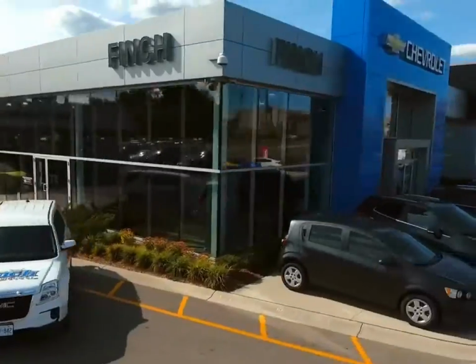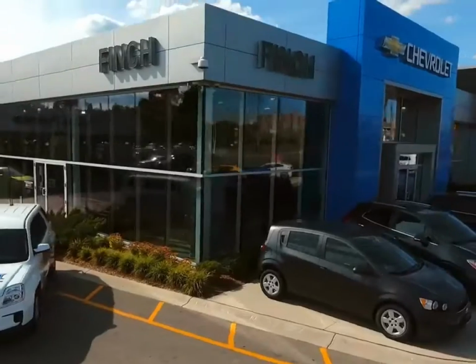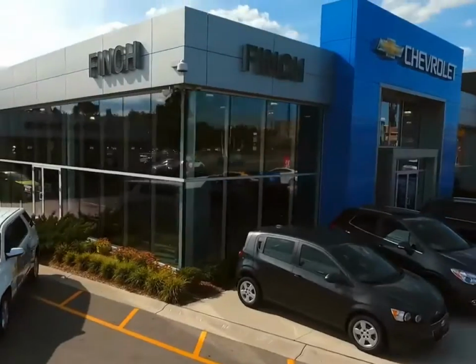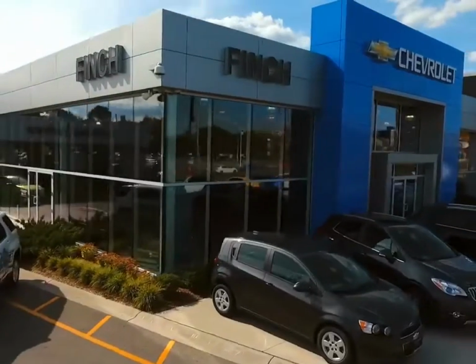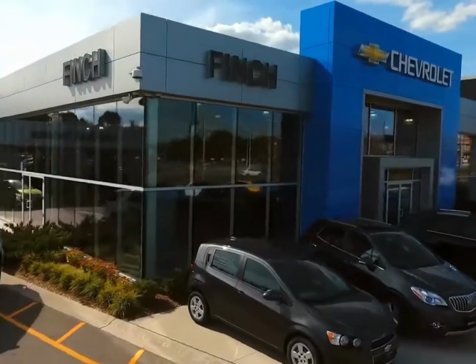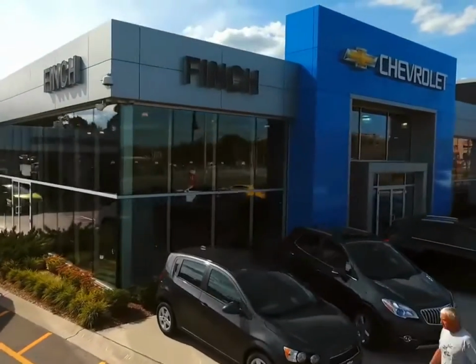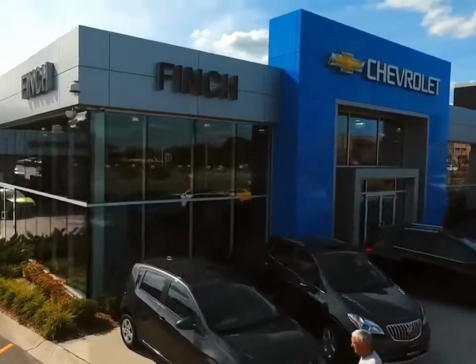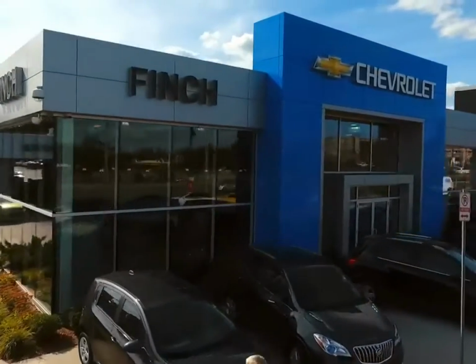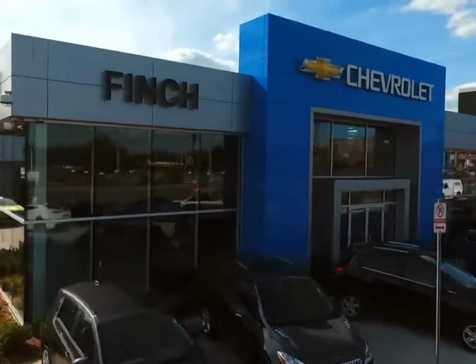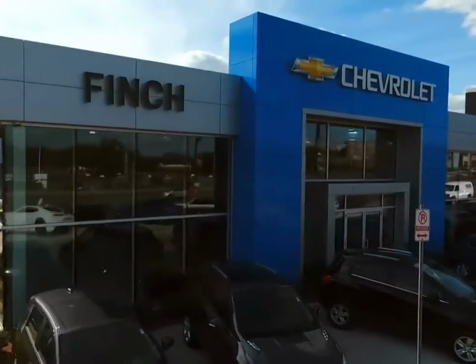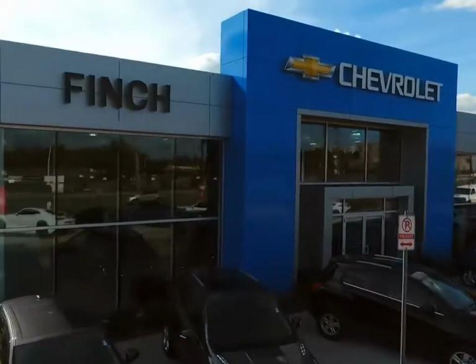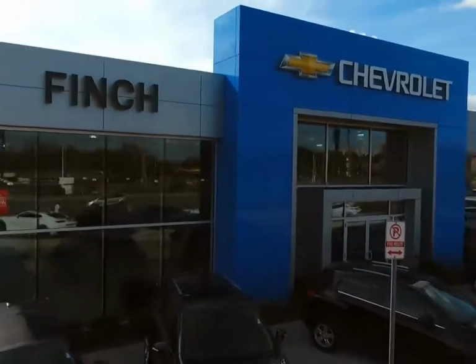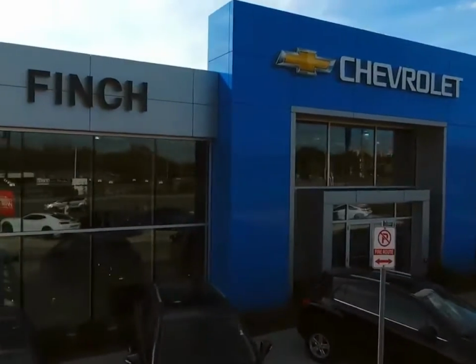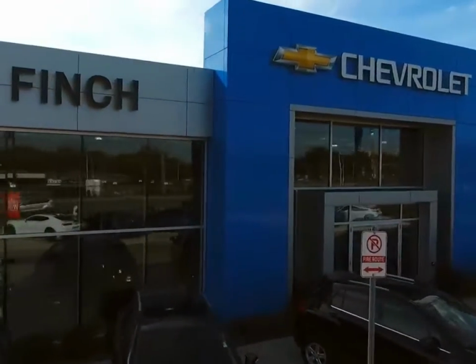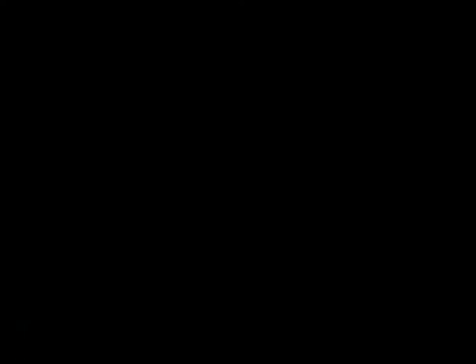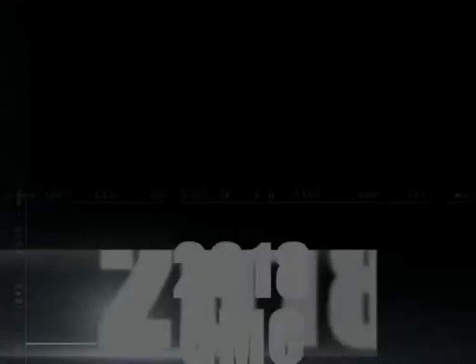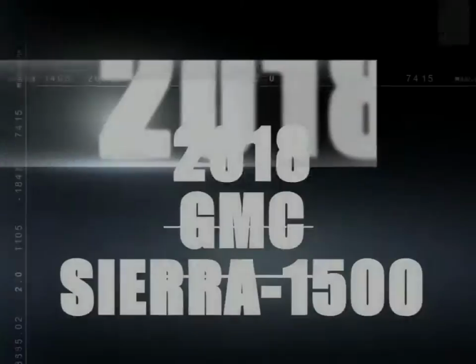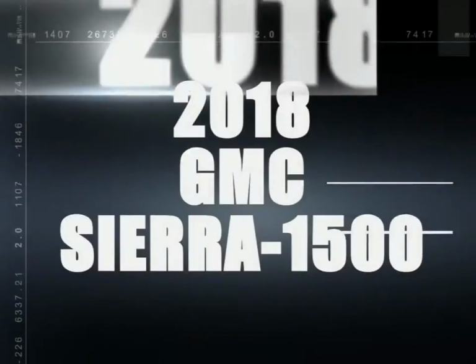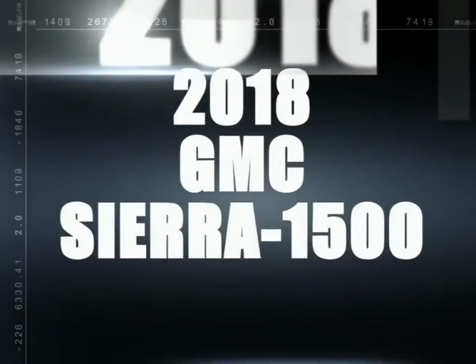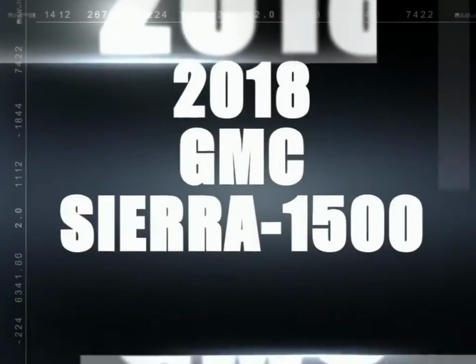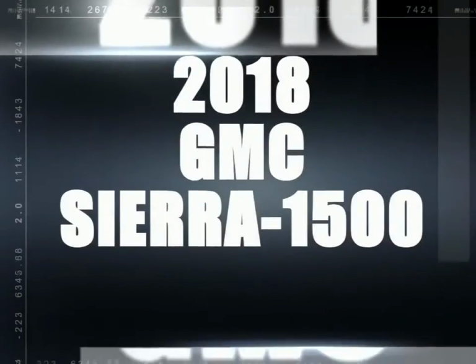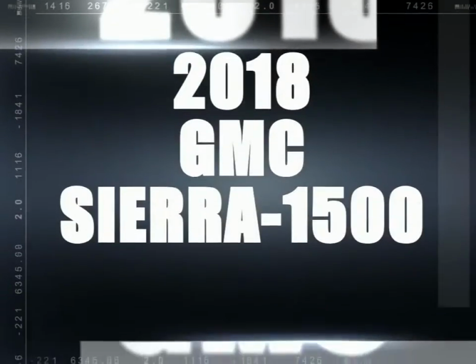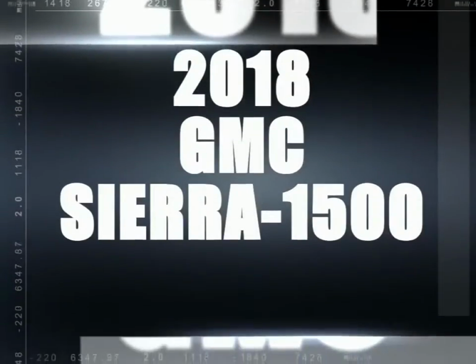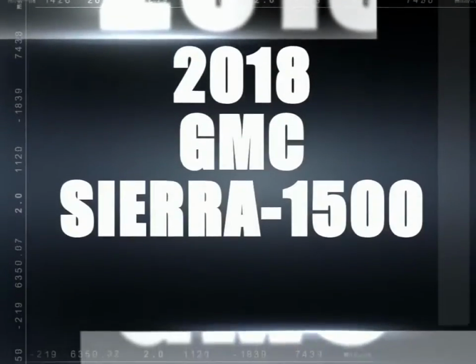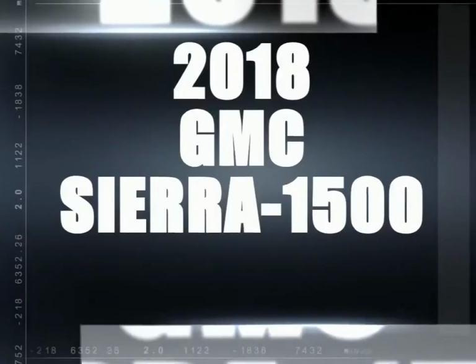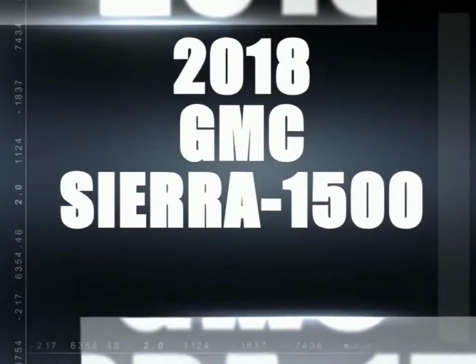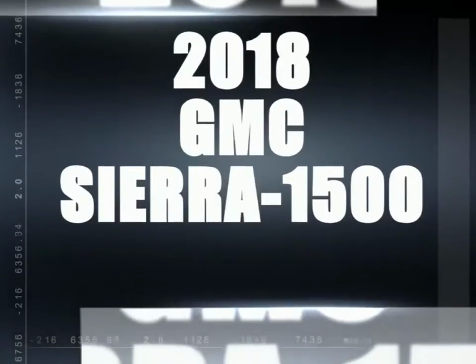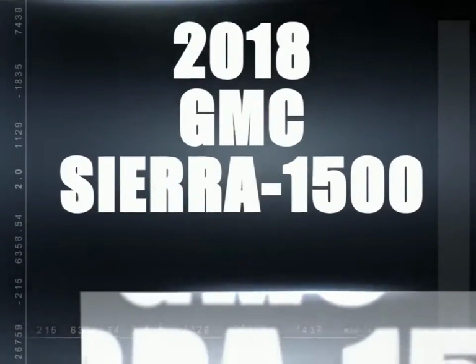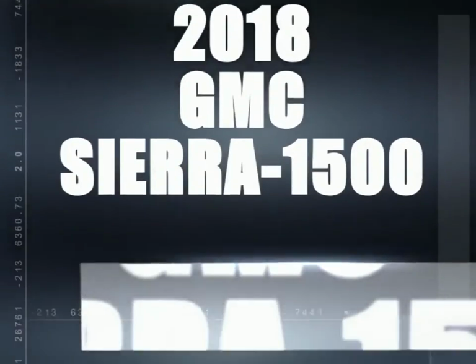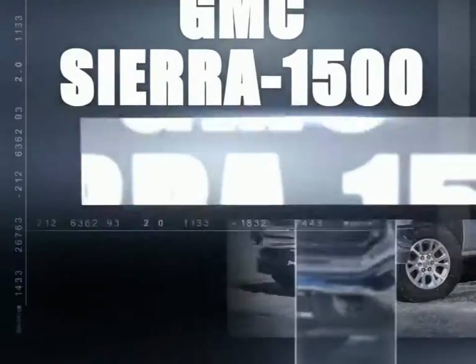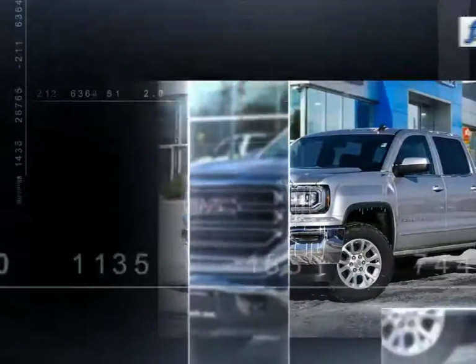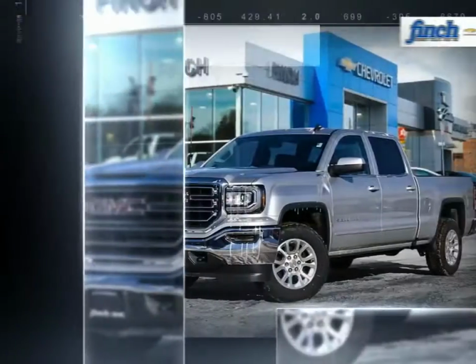Welcome to Finch Chevrolet! Today we're looking at a 2018 GMC Sierra 1500.